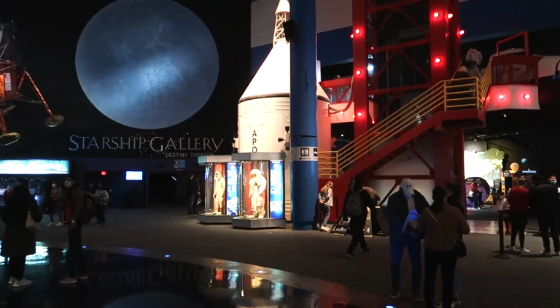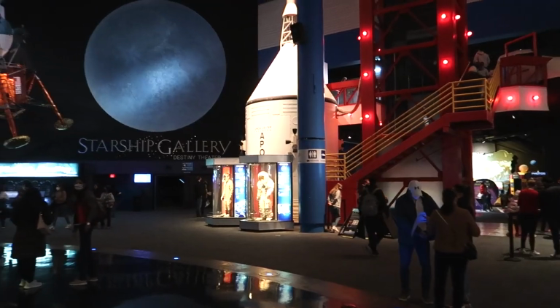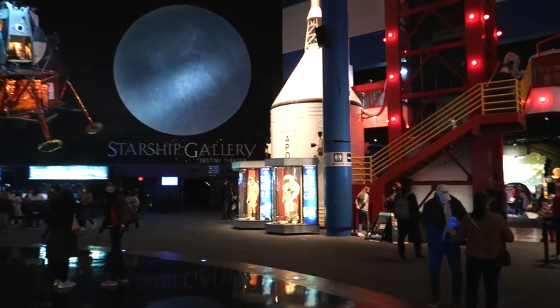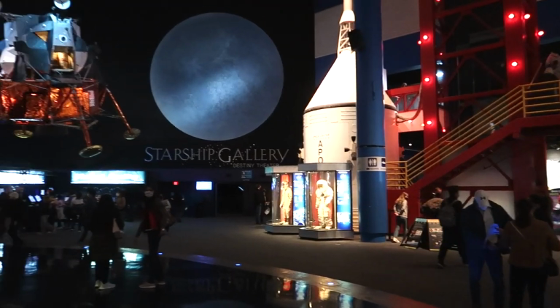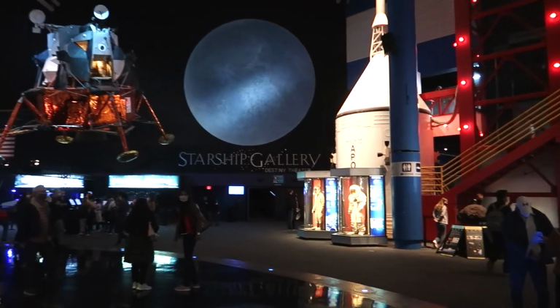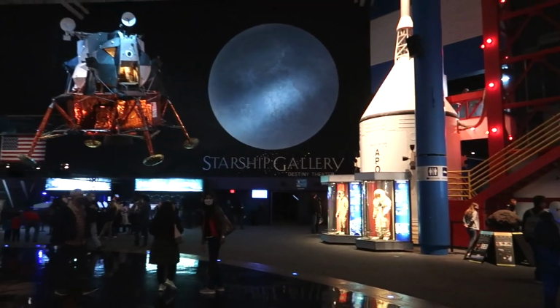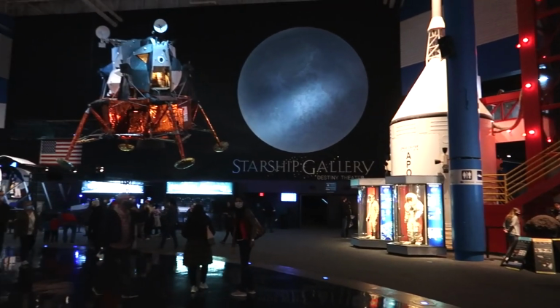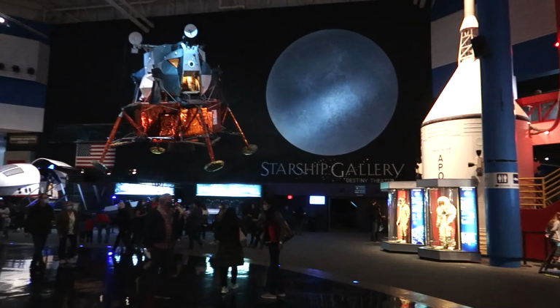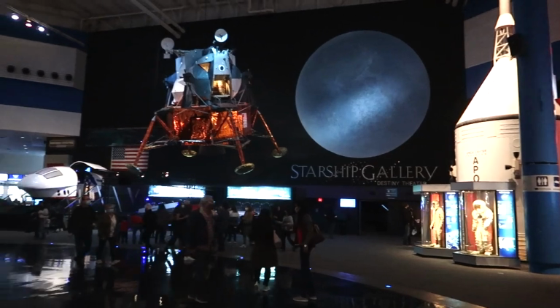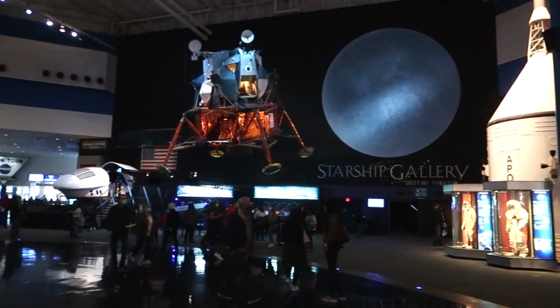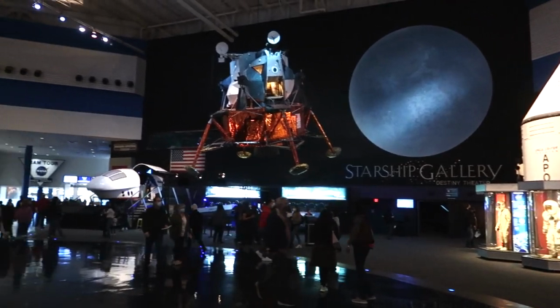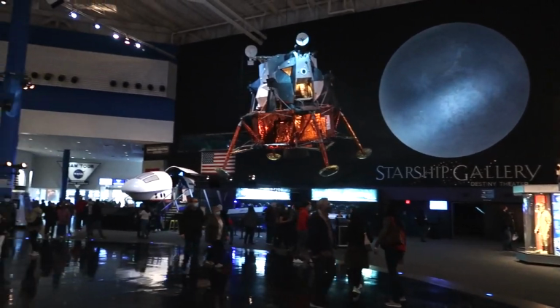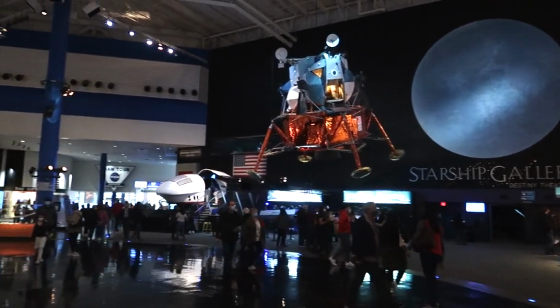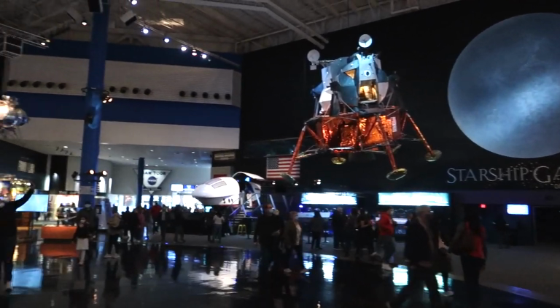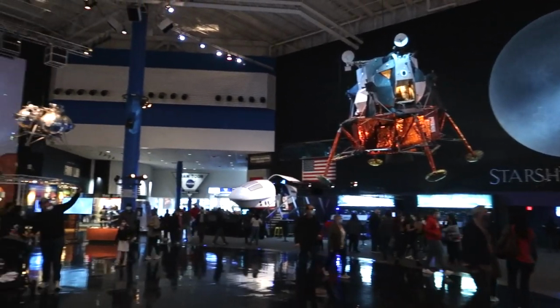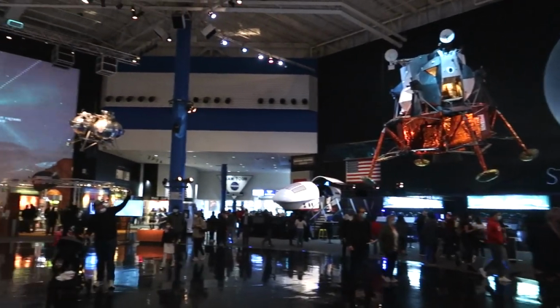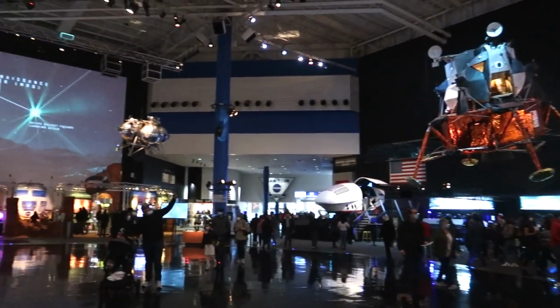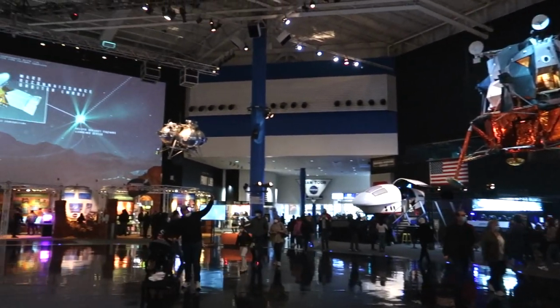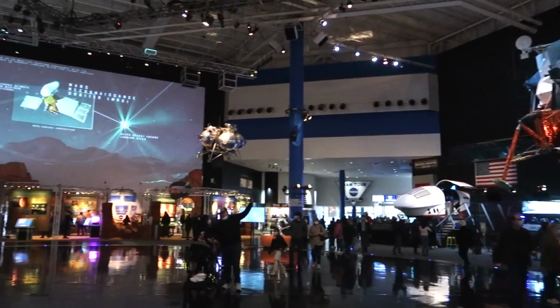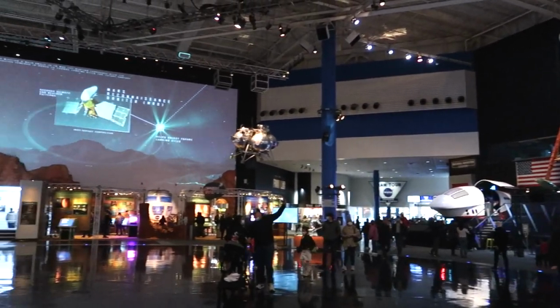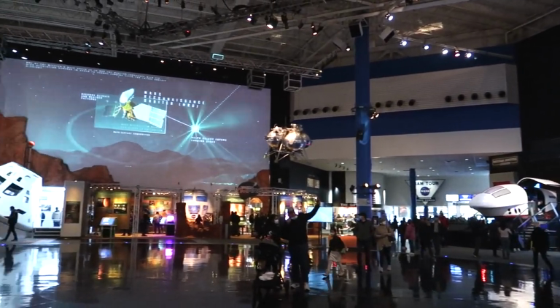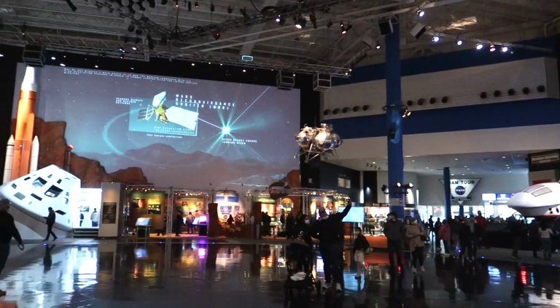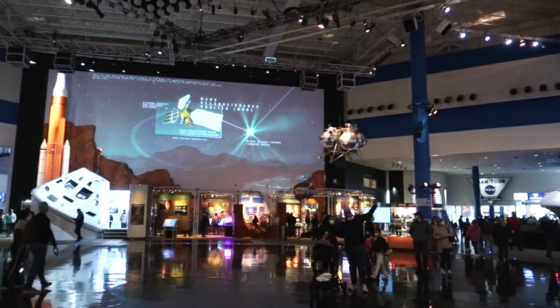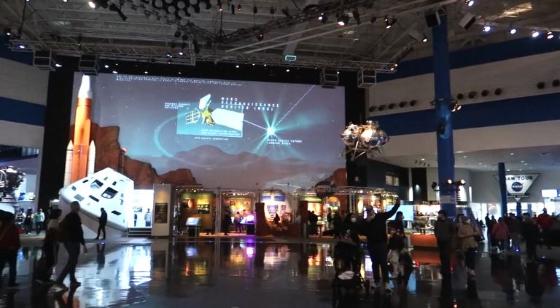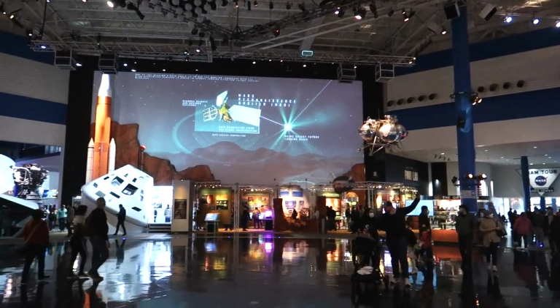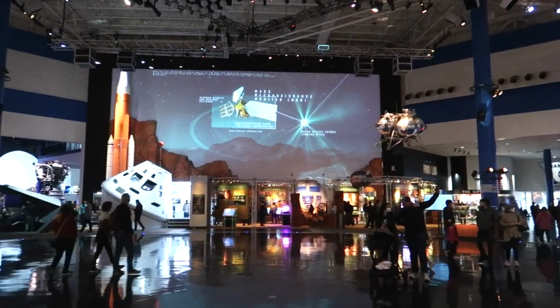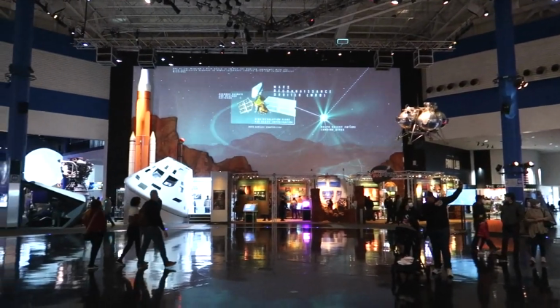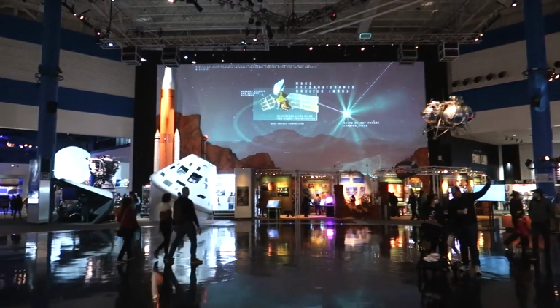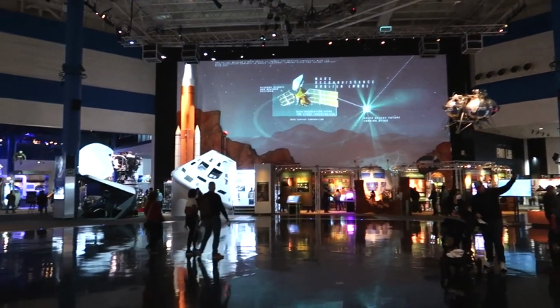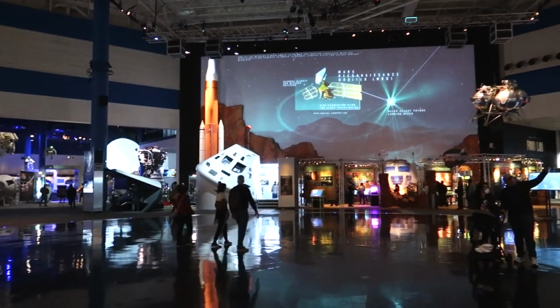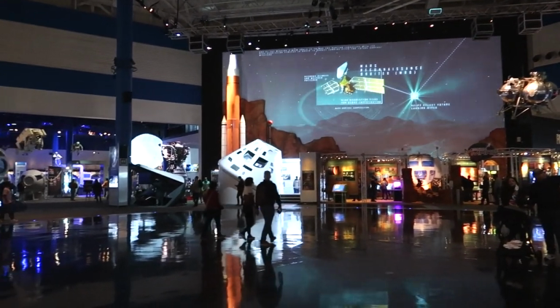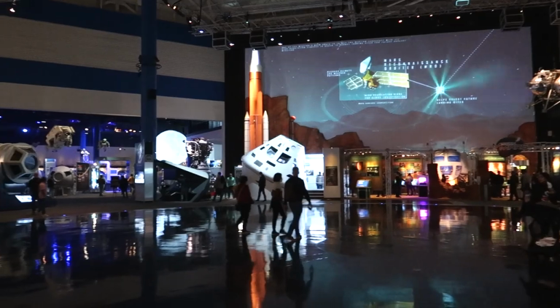Alright, and here we are inside the Space Center.